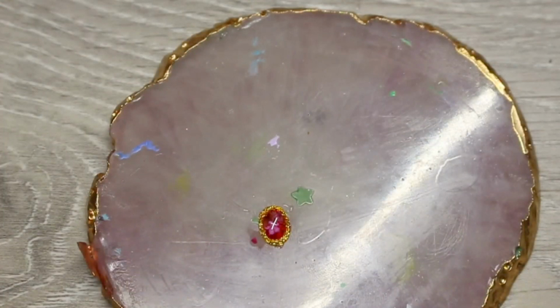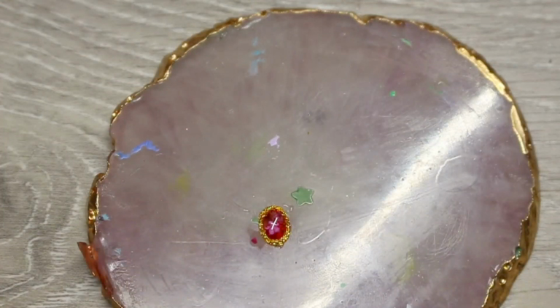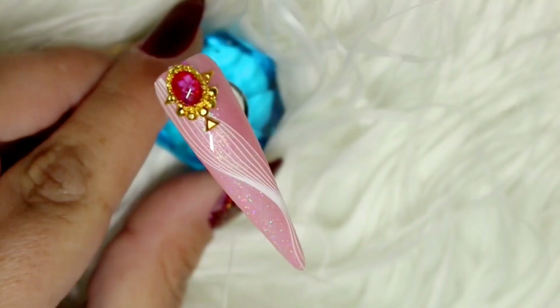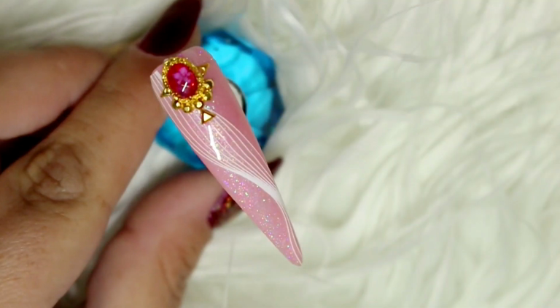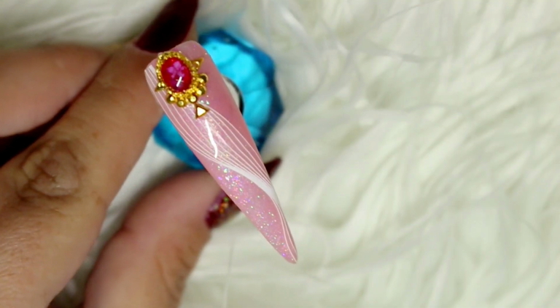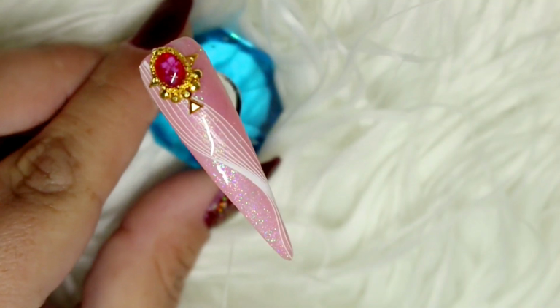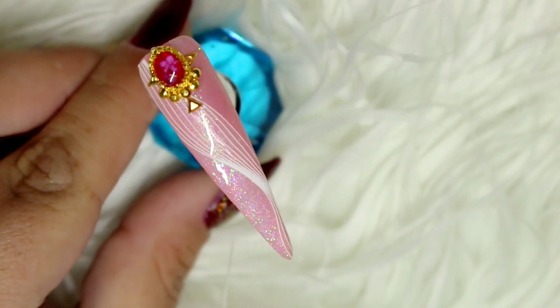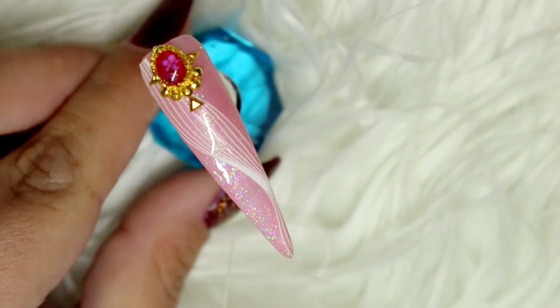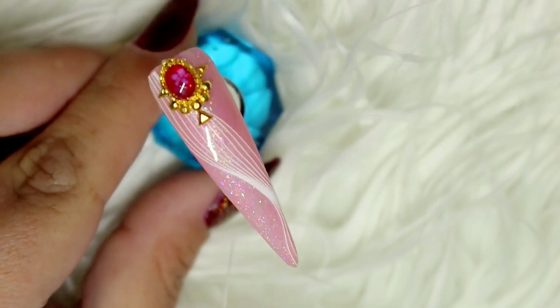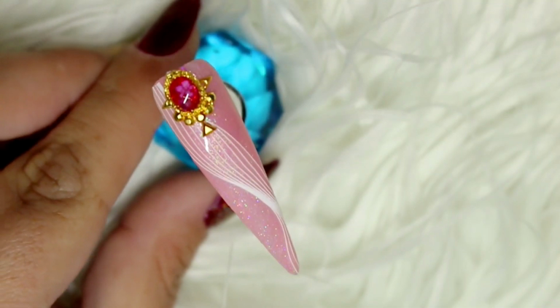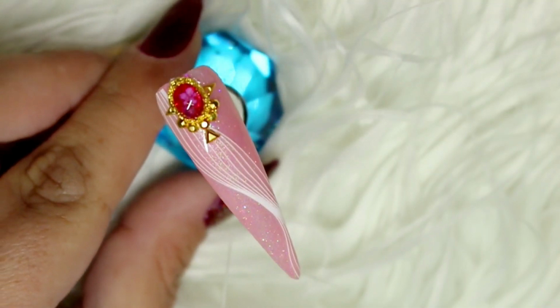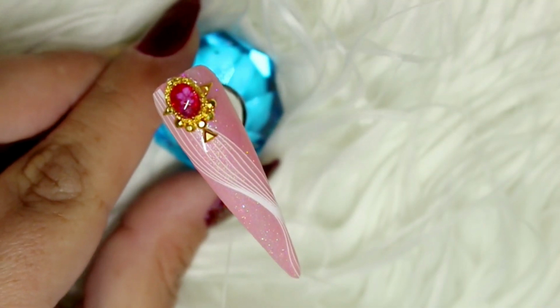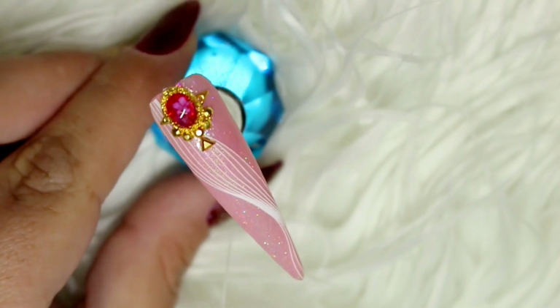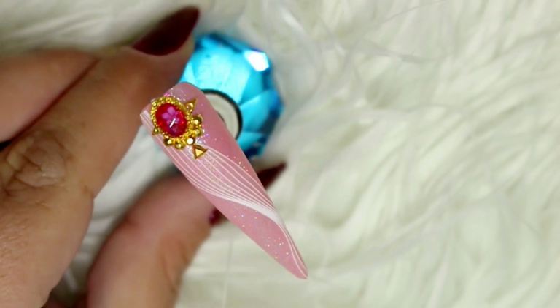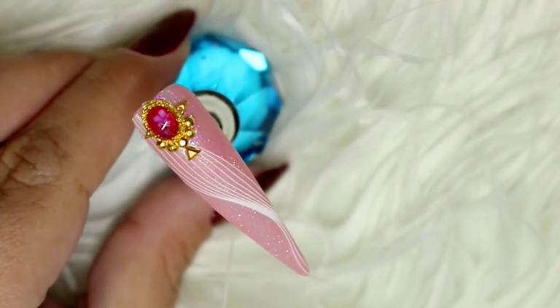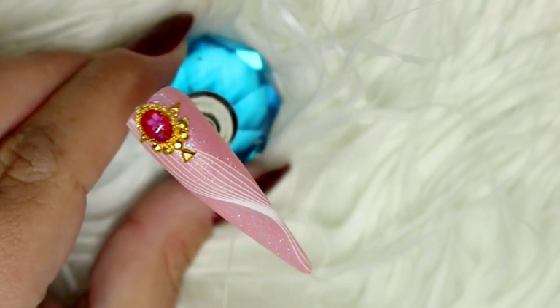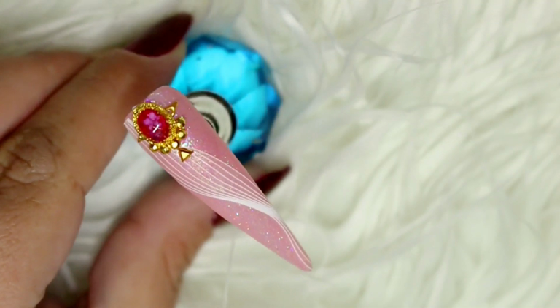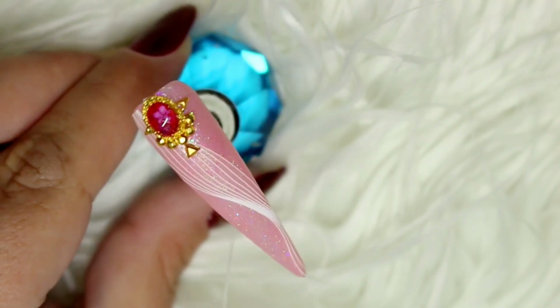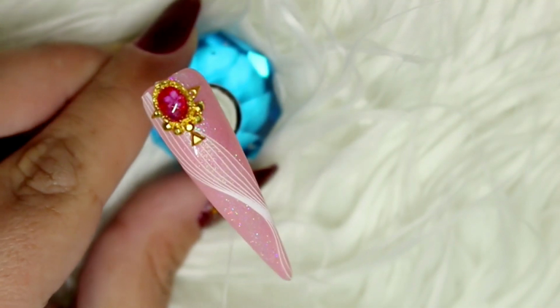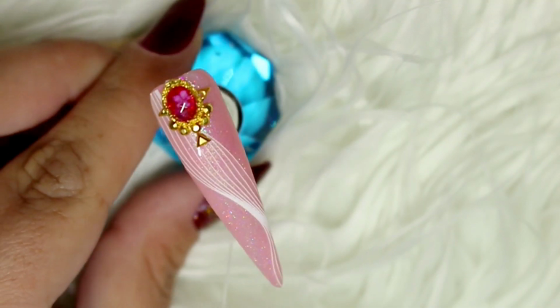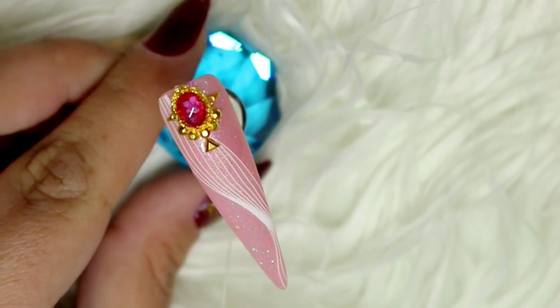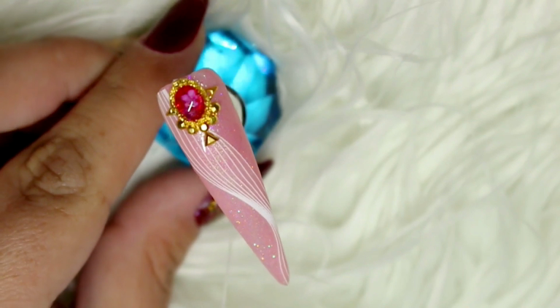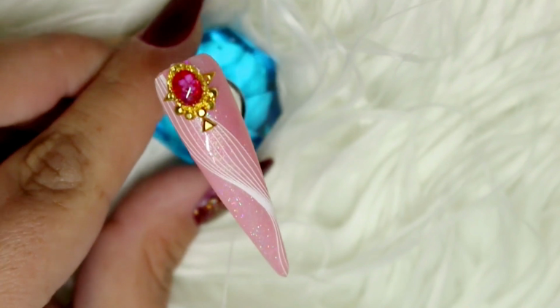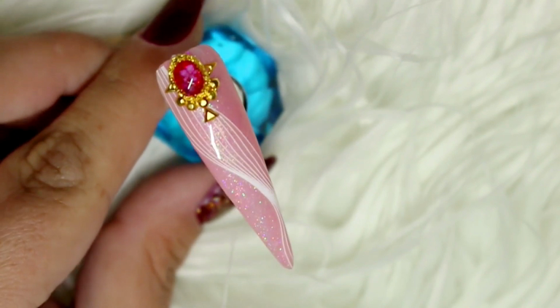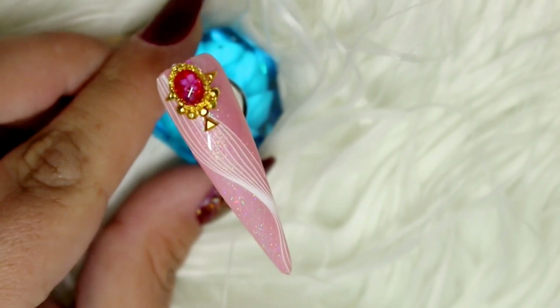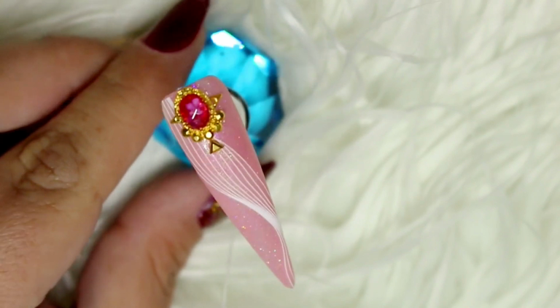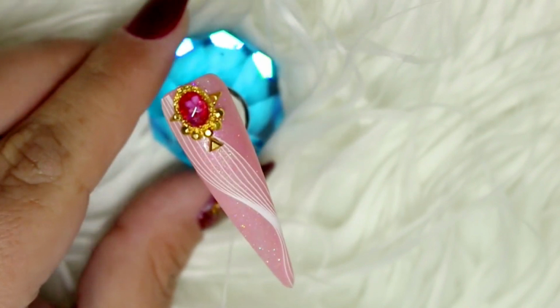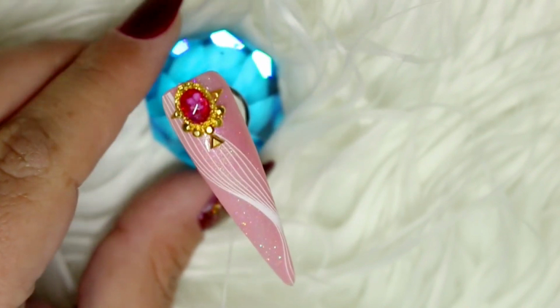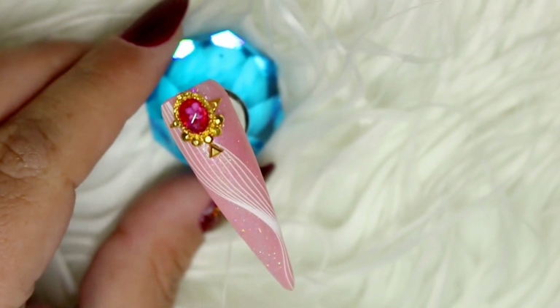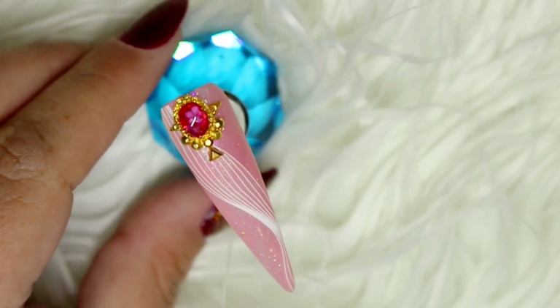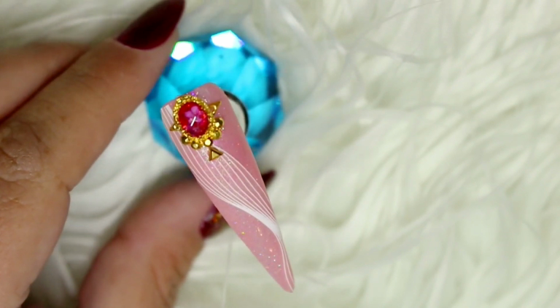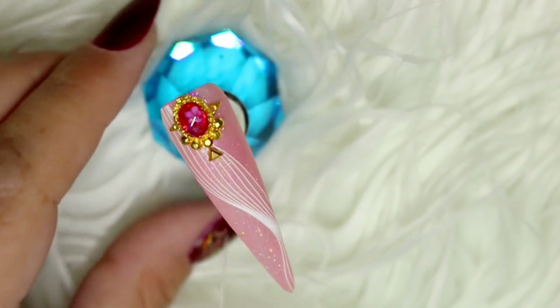Here is my finished design — I just added some little gold studs for a little extra dimension.